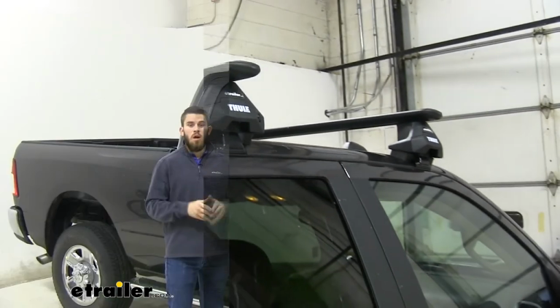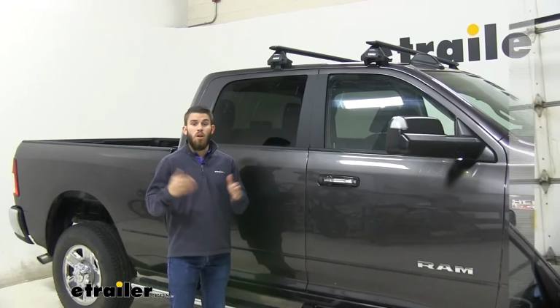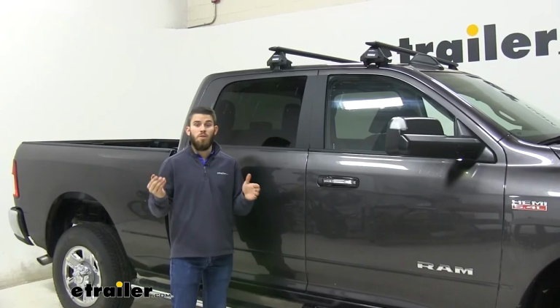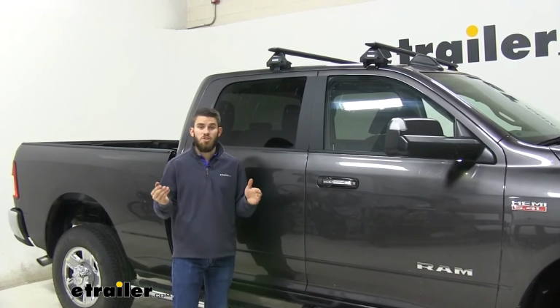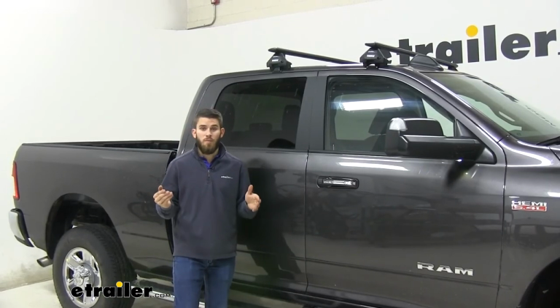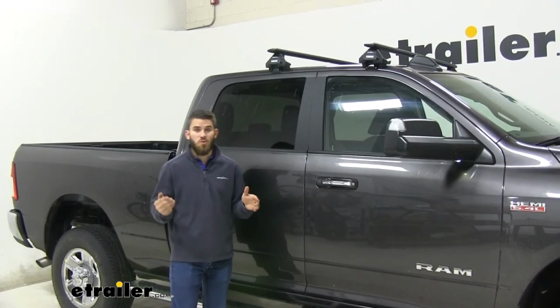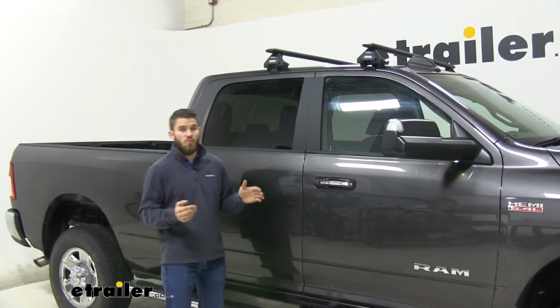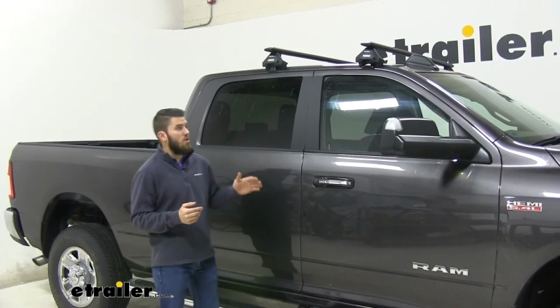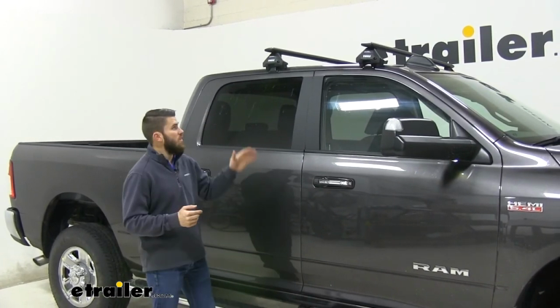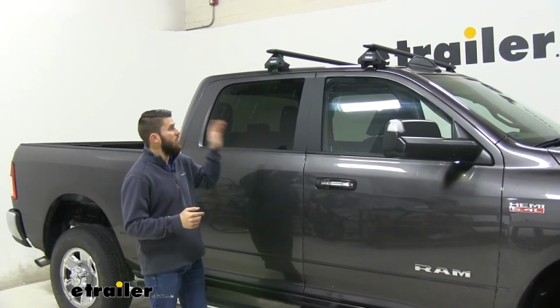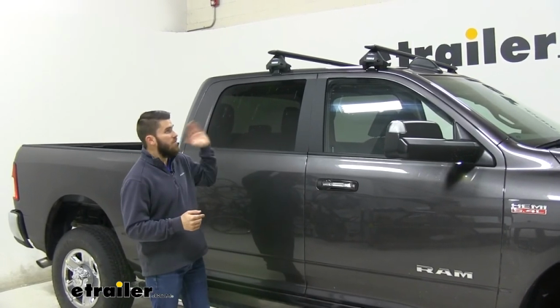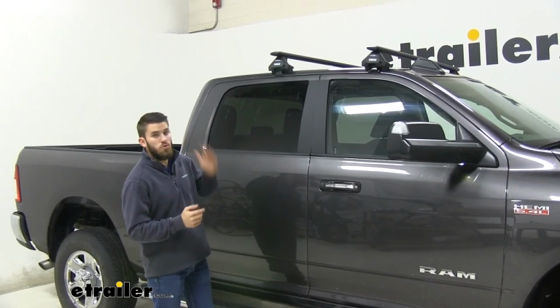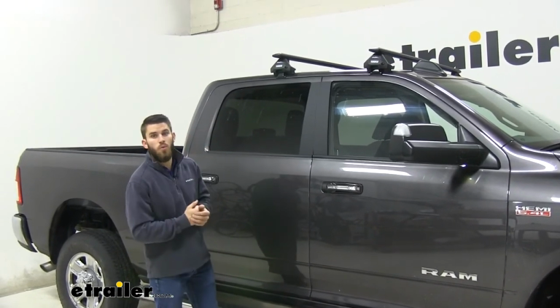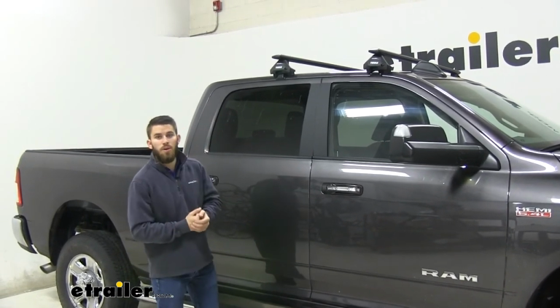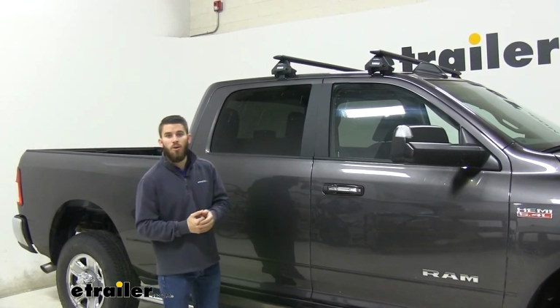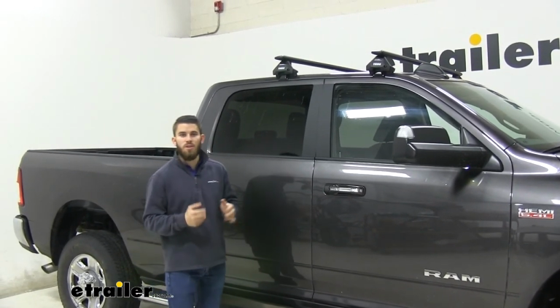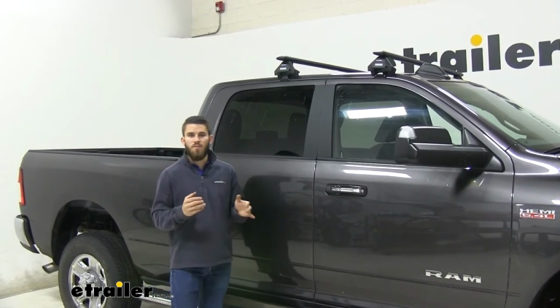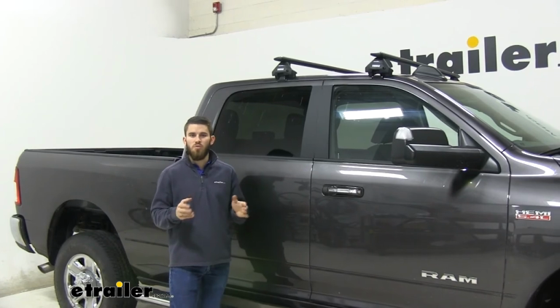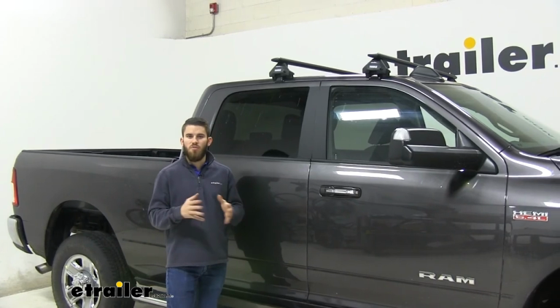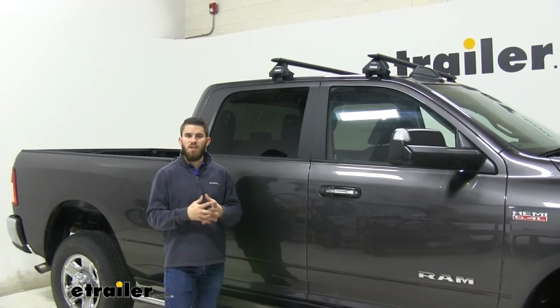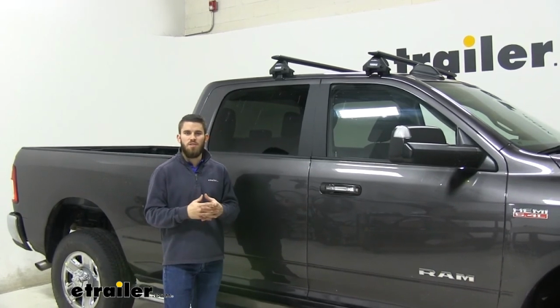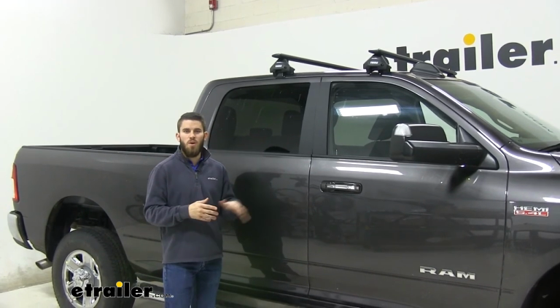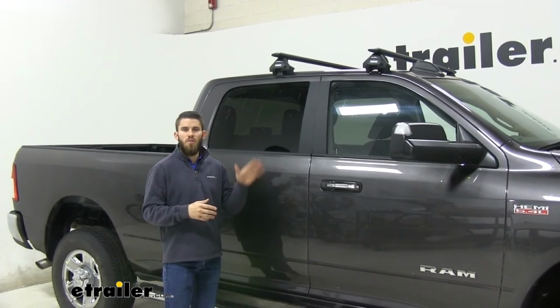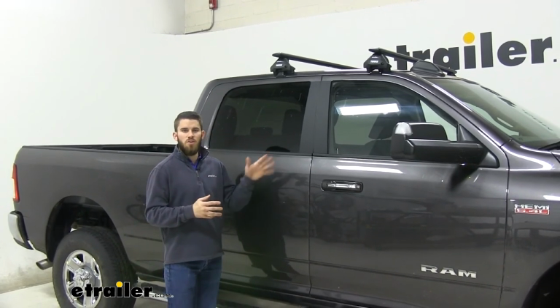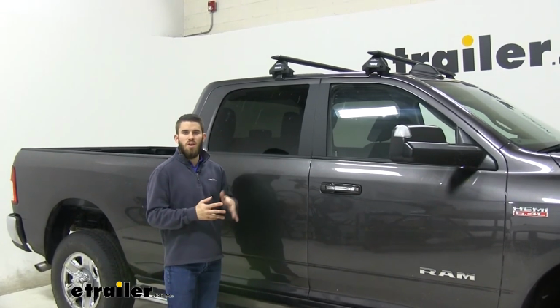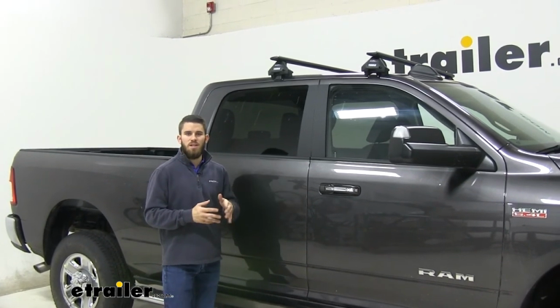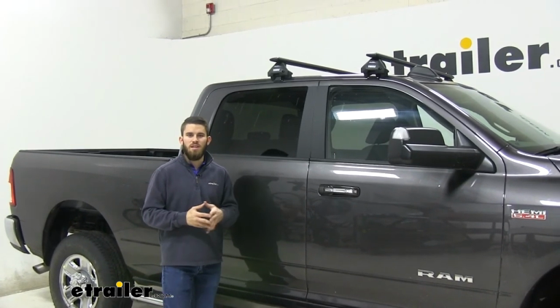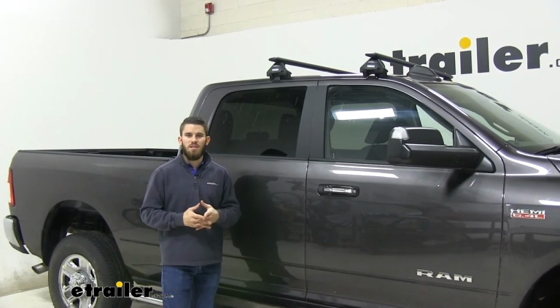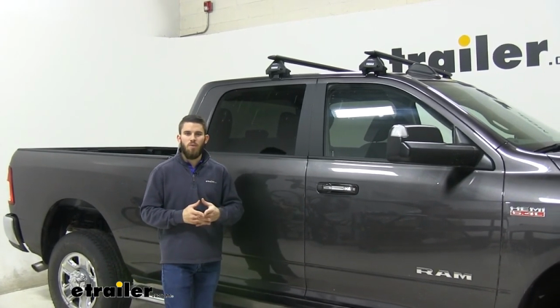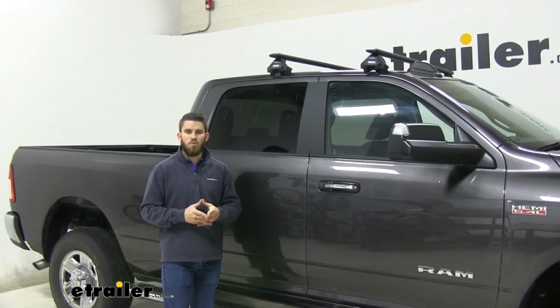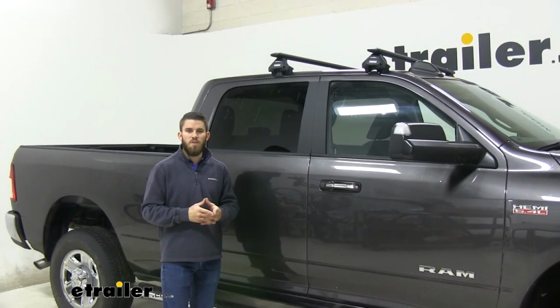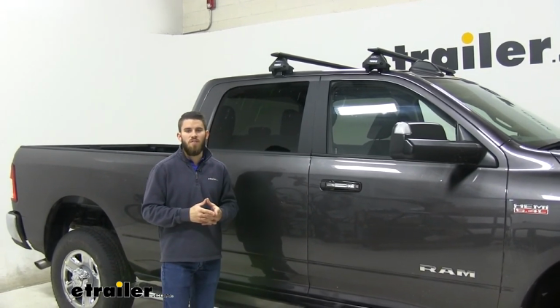Well everyone, that's just going to about do it for our test fit of the Thule Wing Bar Evo roof rack system for our 2019 Ram 2500.